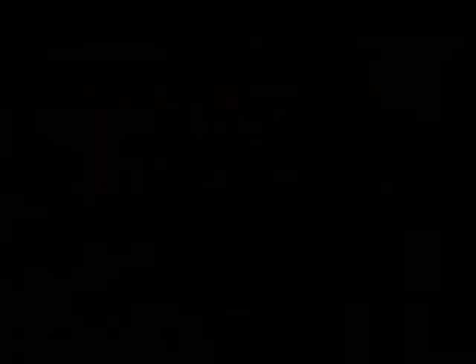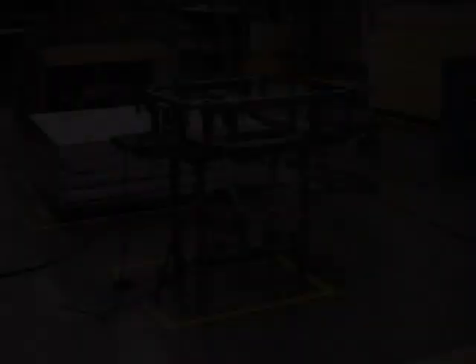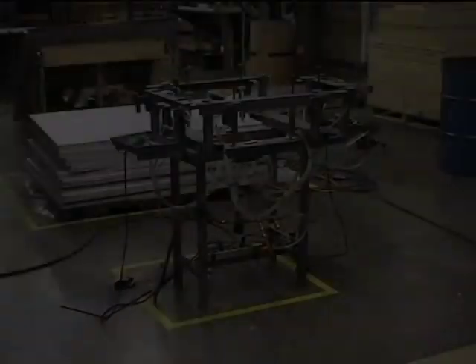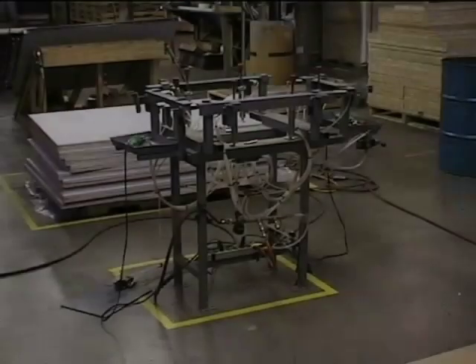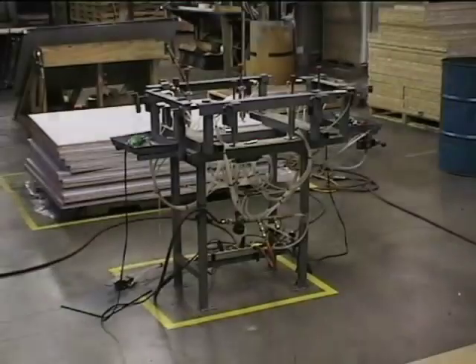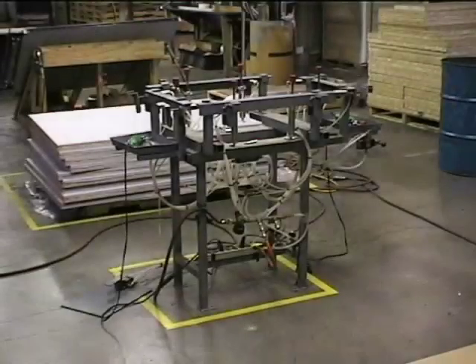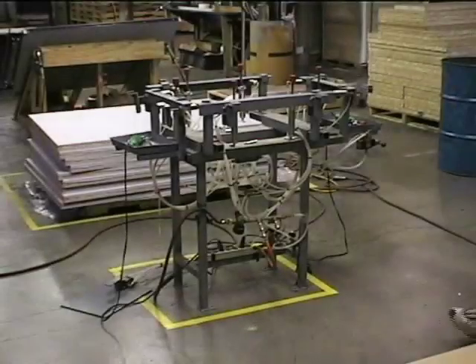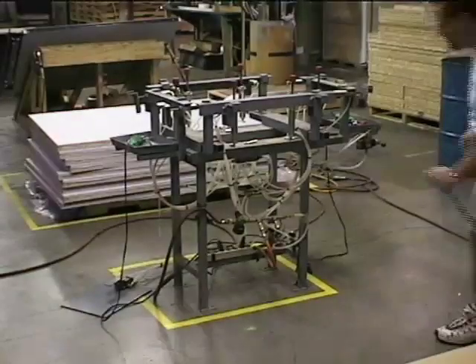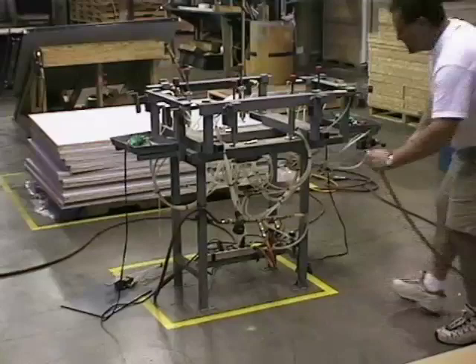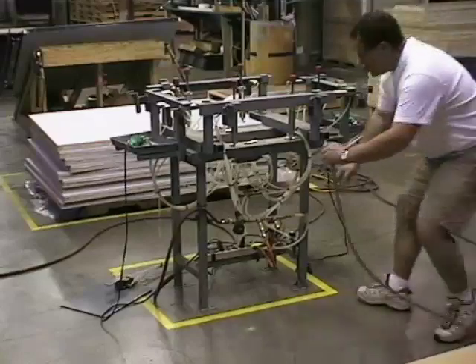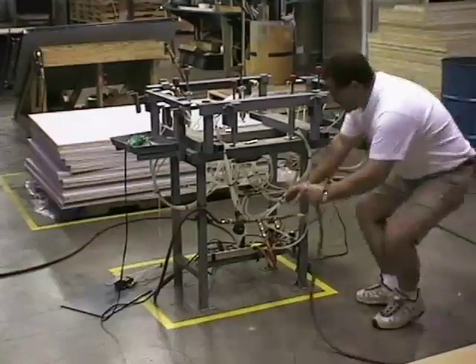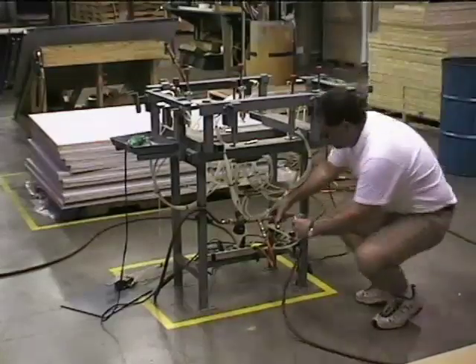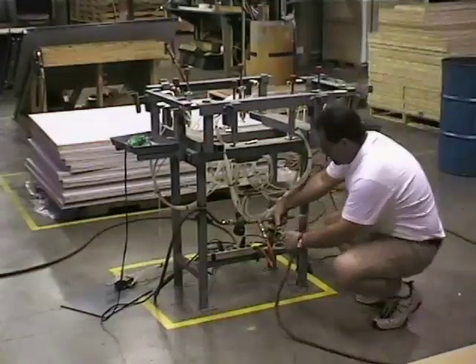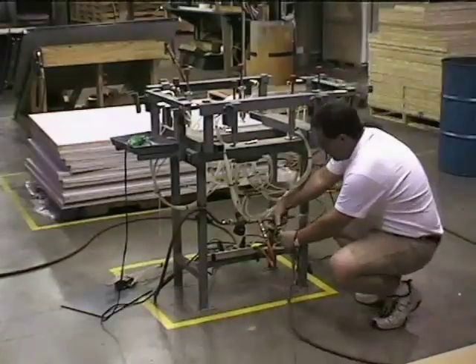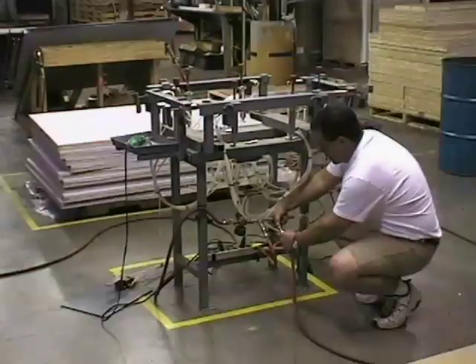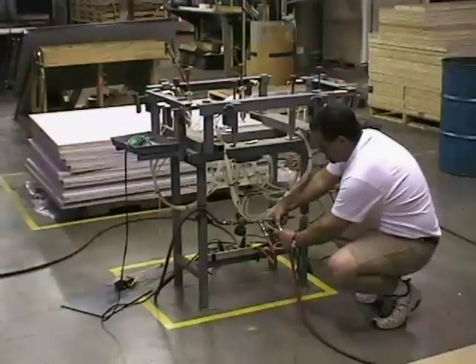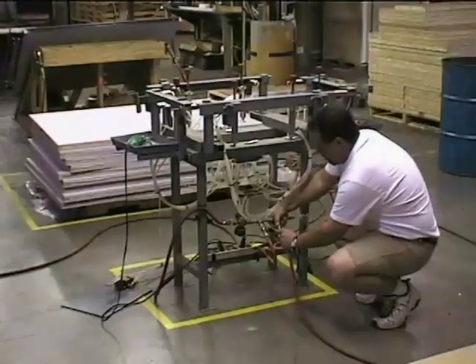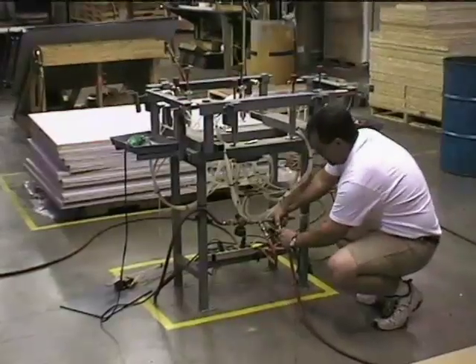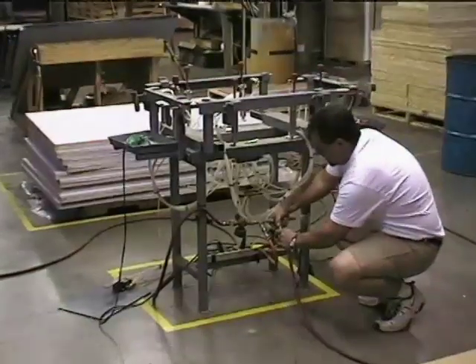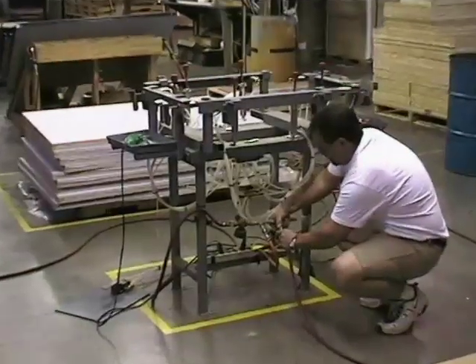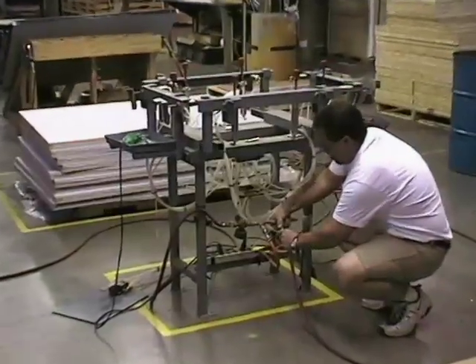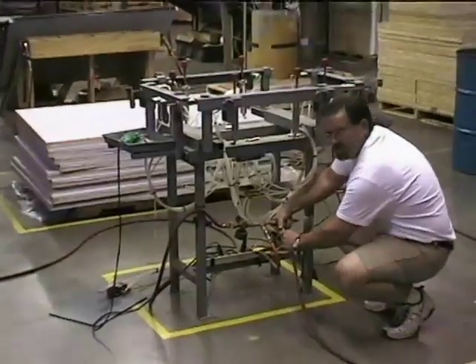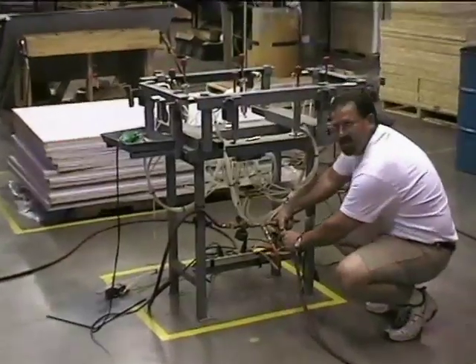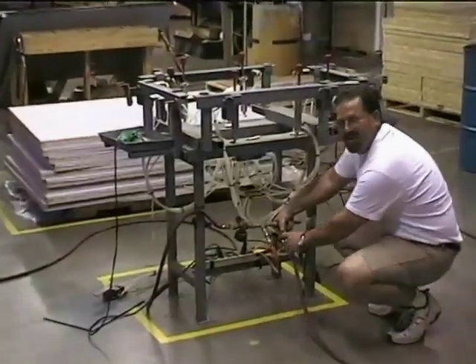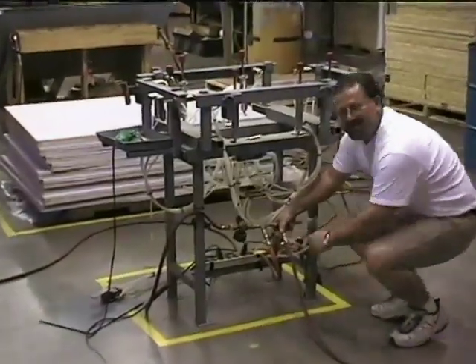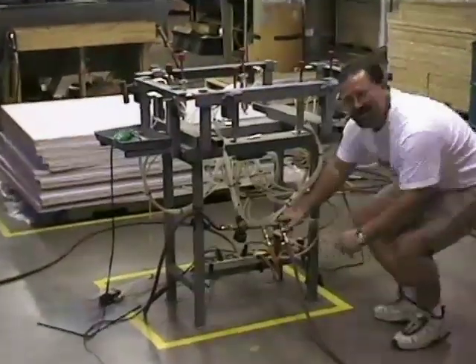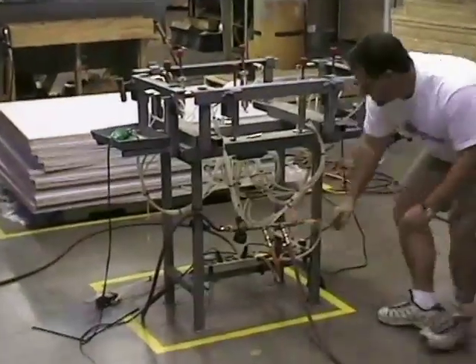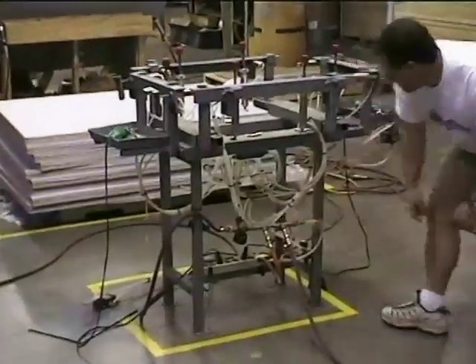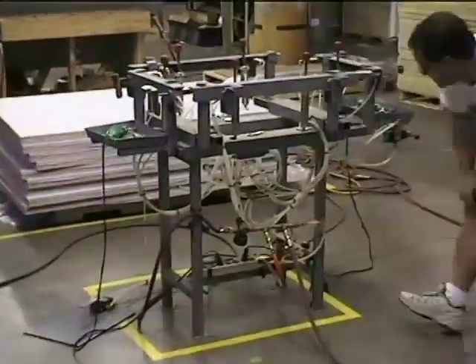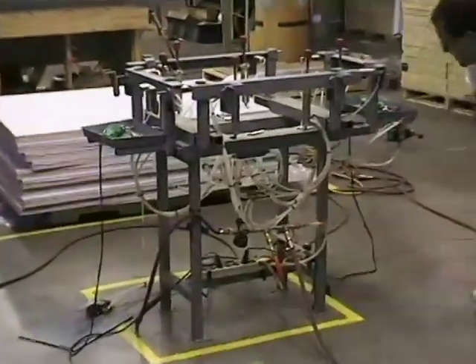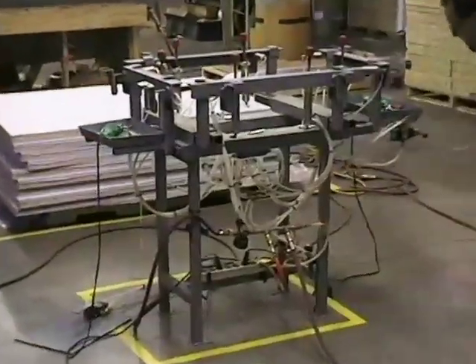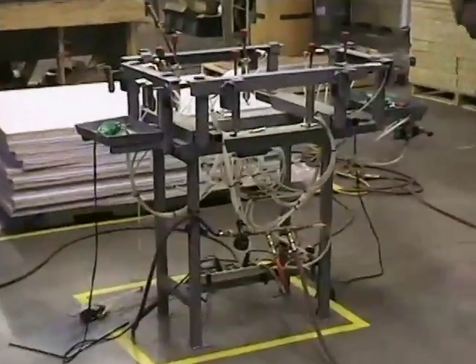This is an introduction to the Unisource Fabric Stretch Machine. The first thing you'll need to do is hook up an air supply to the stretch machine.